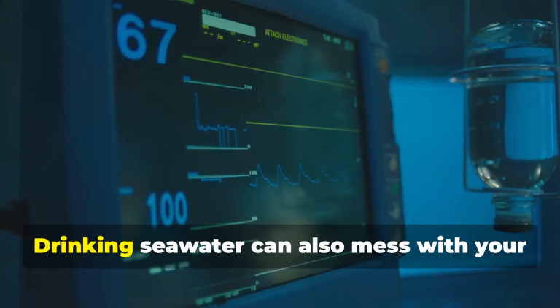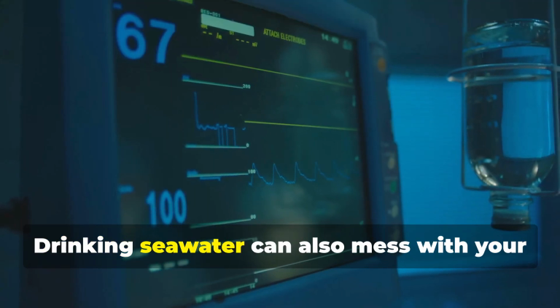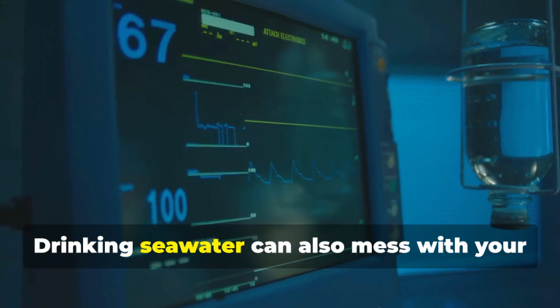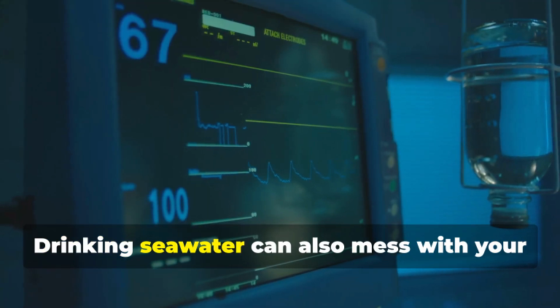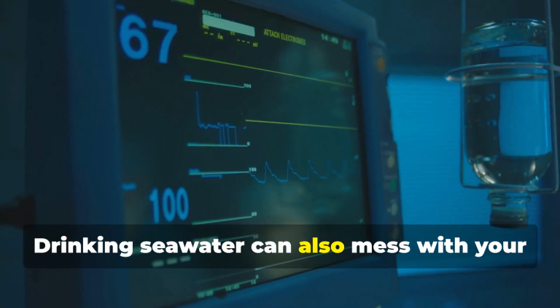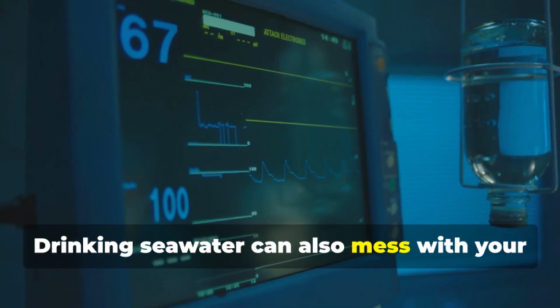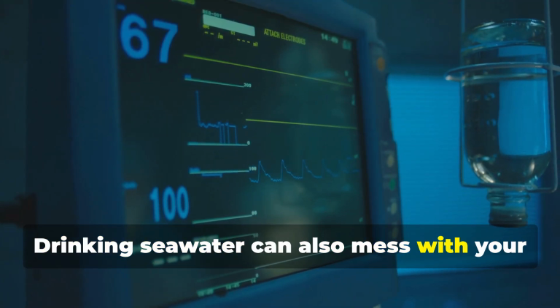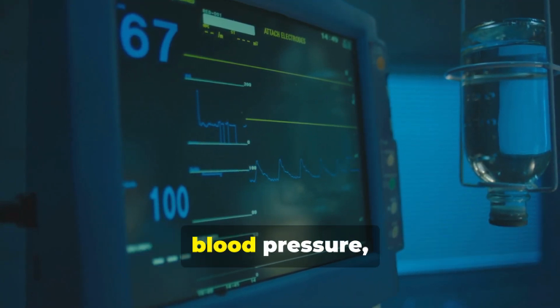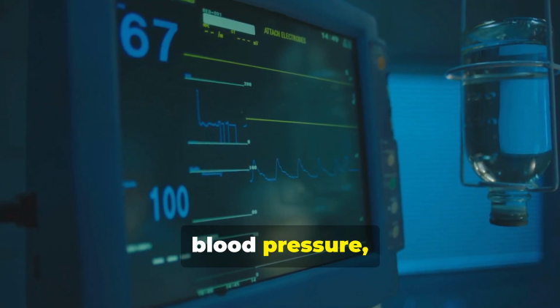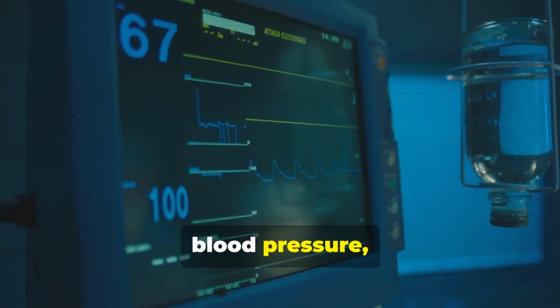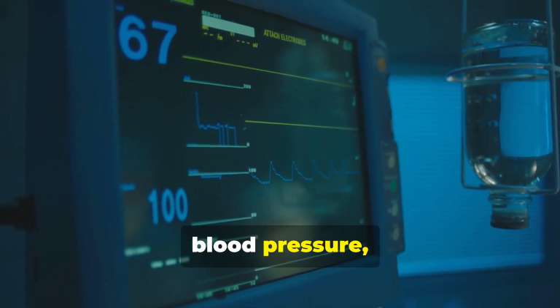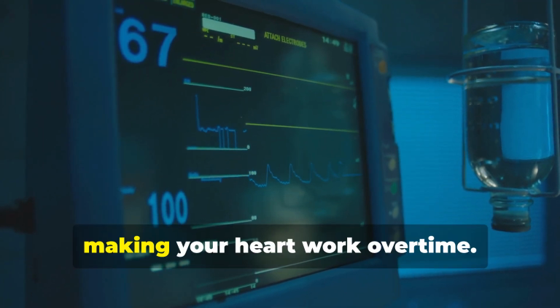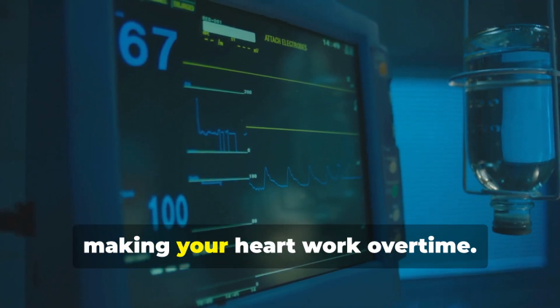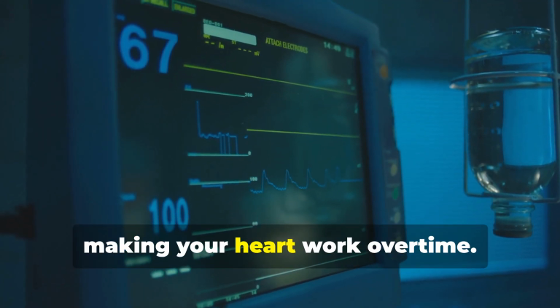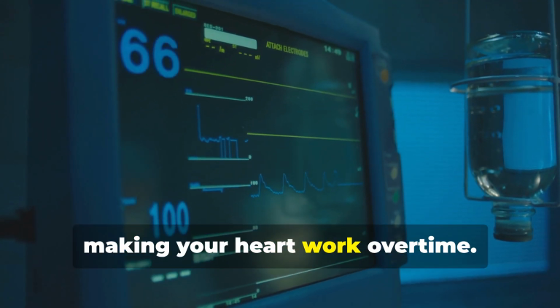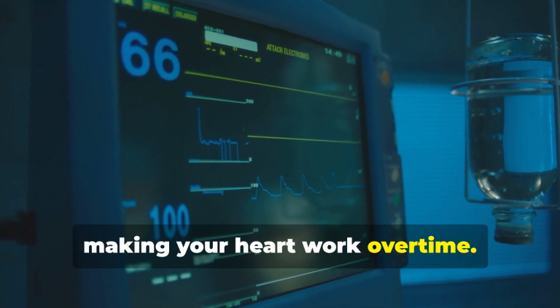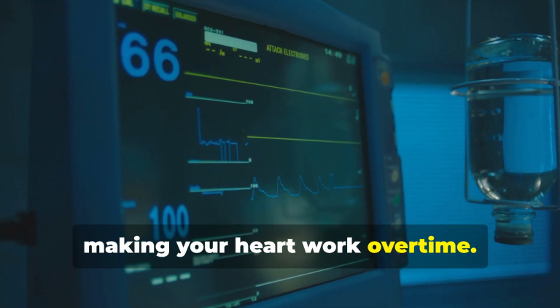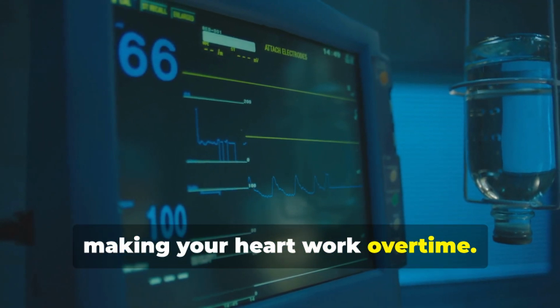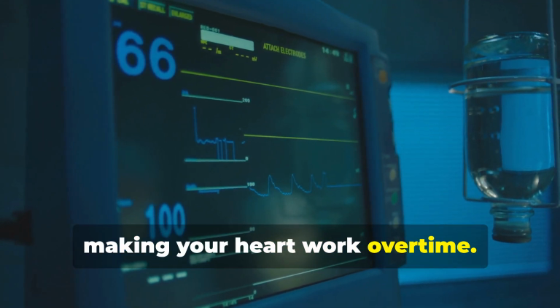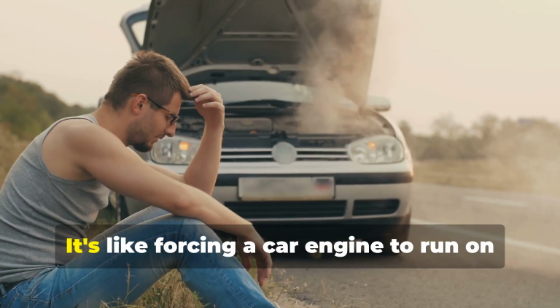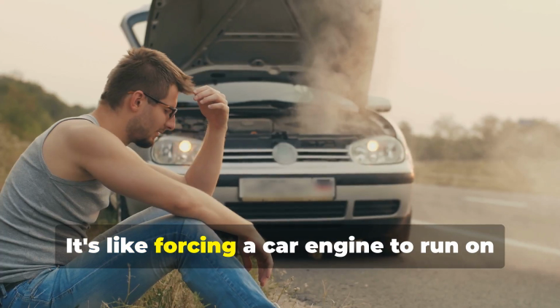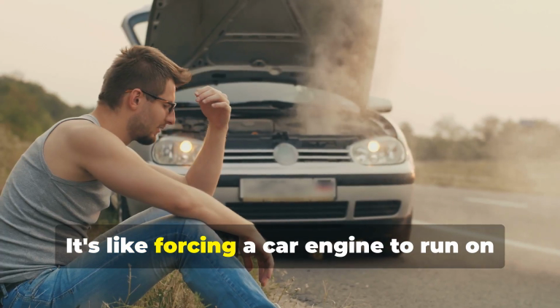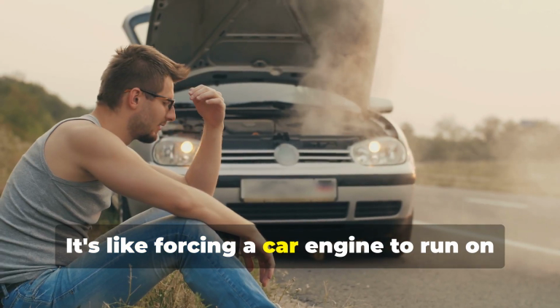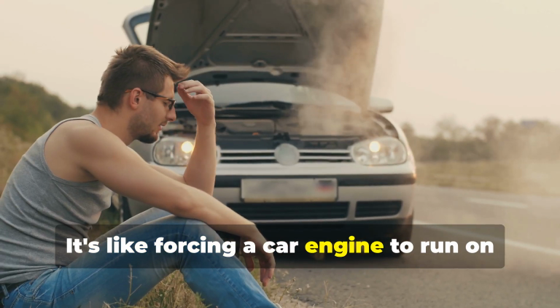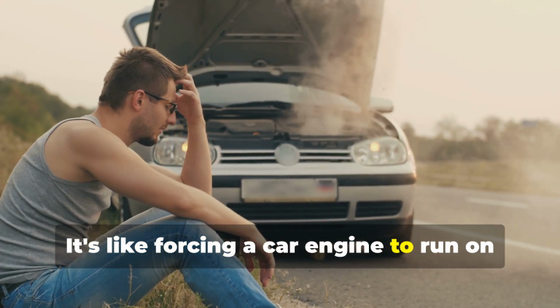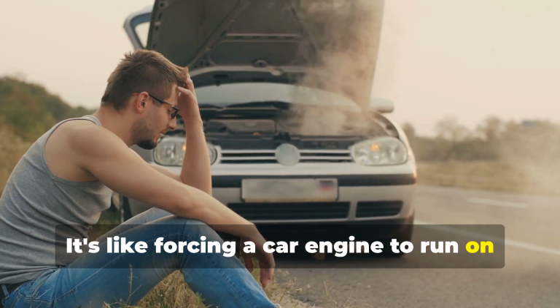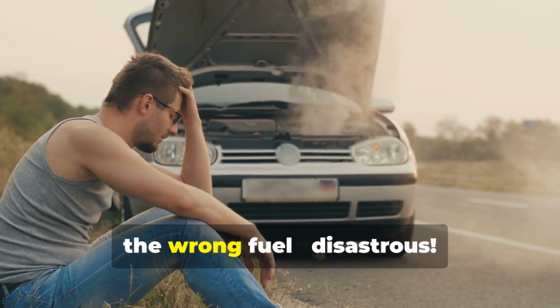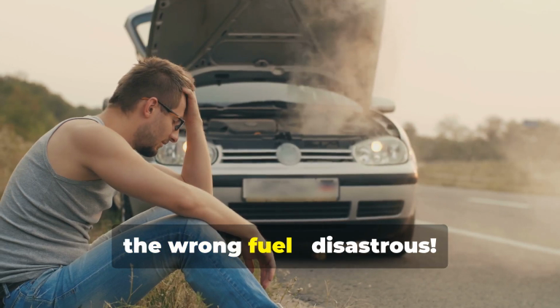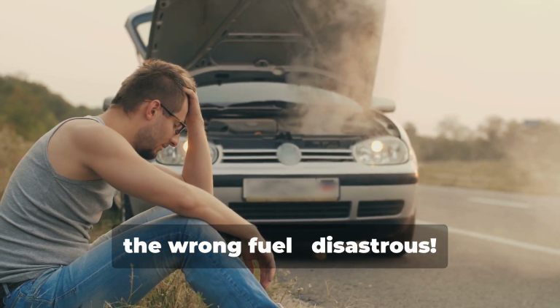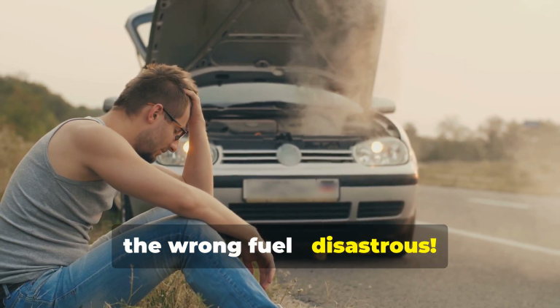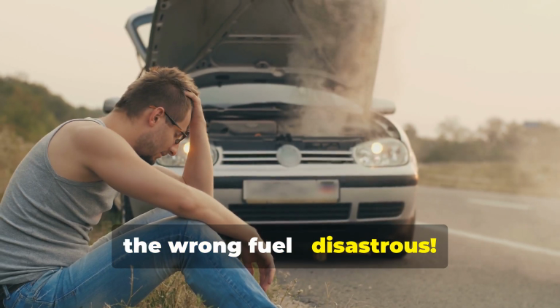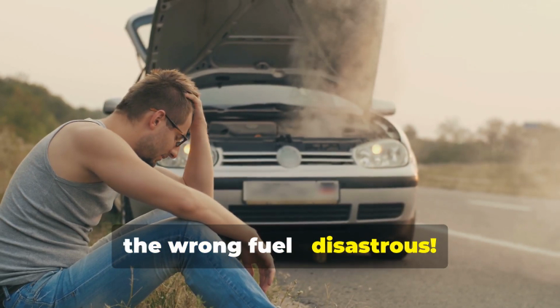Drinking seawater can also mess with your blood pressure, making your heart work overtime. It's like forcing a car engine to run on the wrong fuel — disastrous.